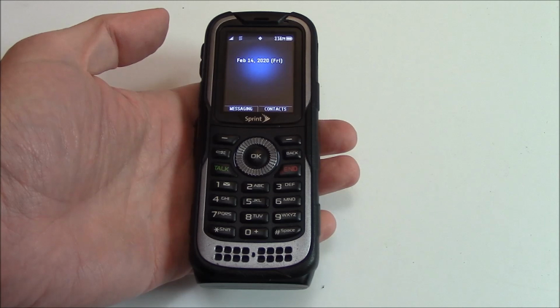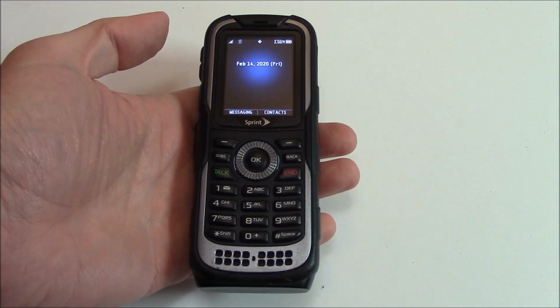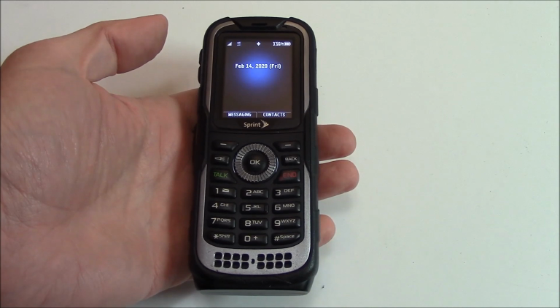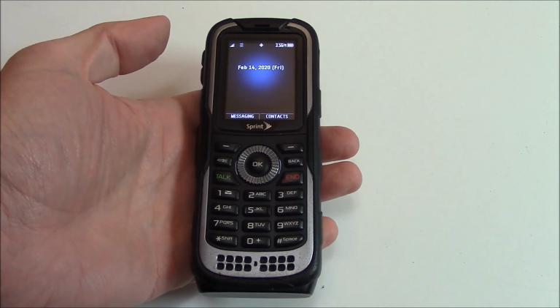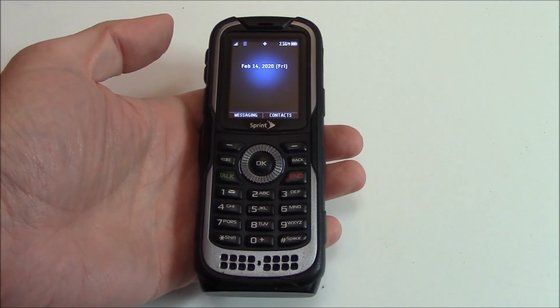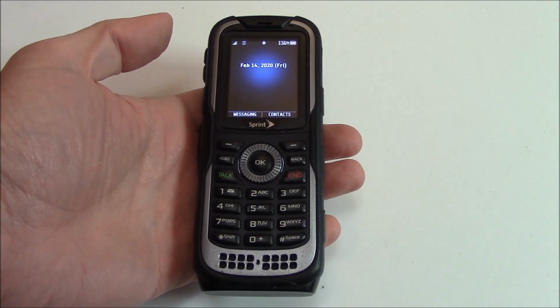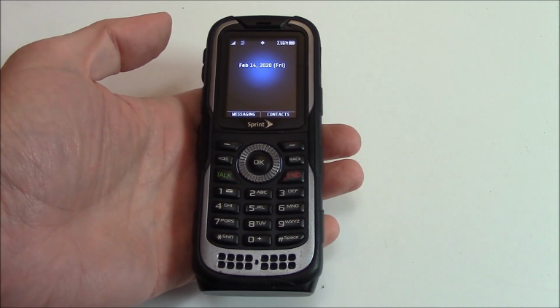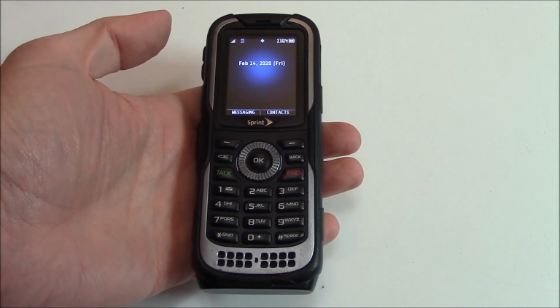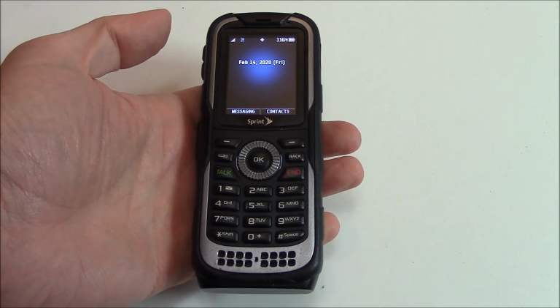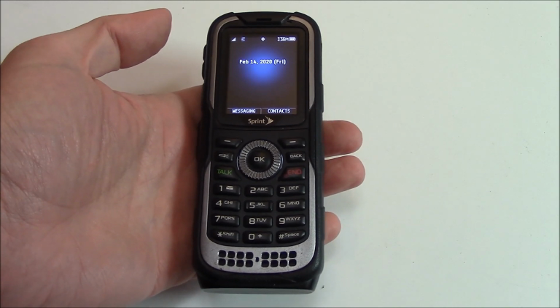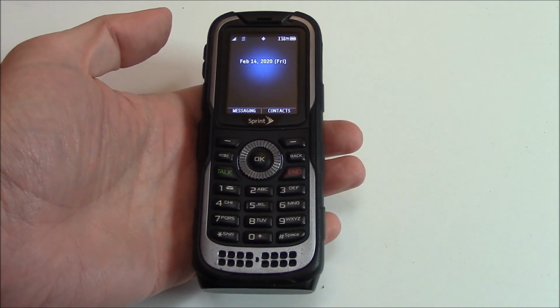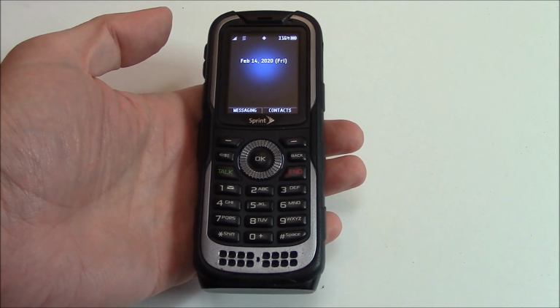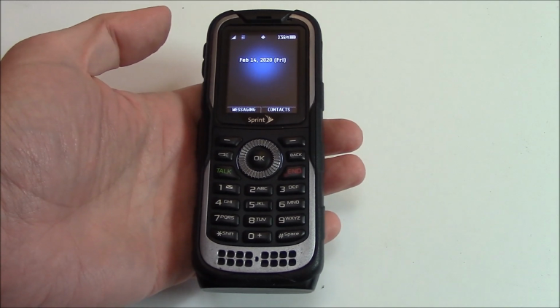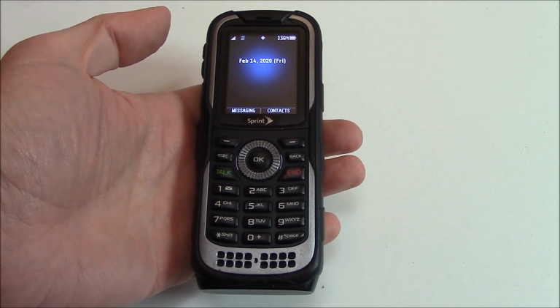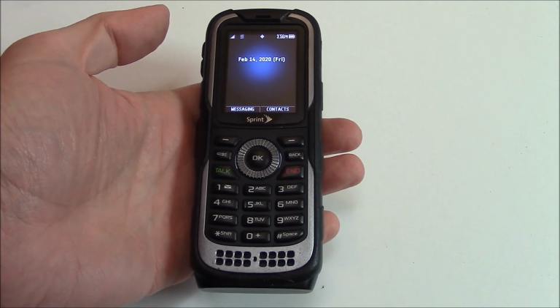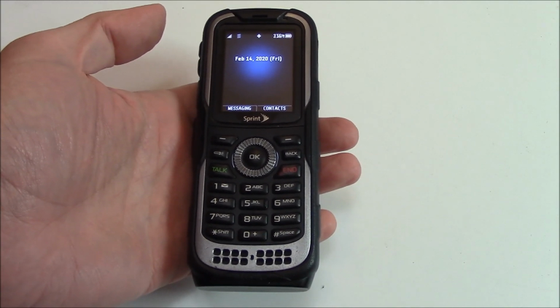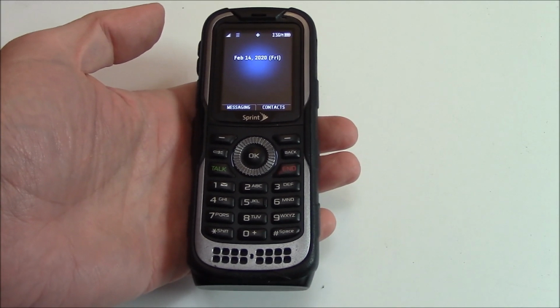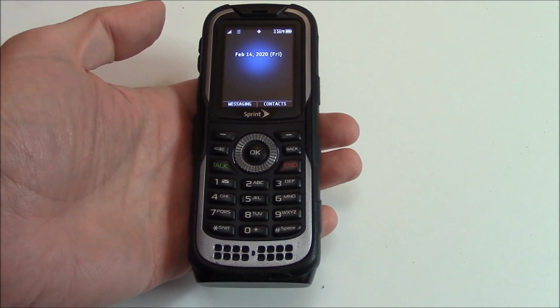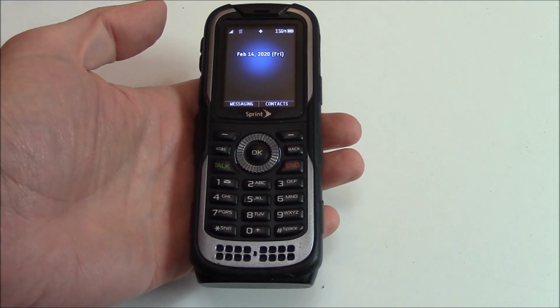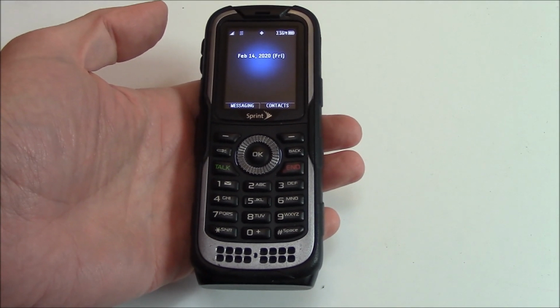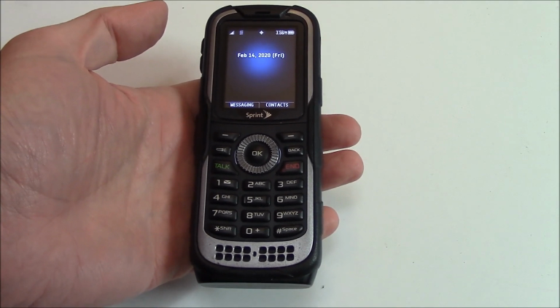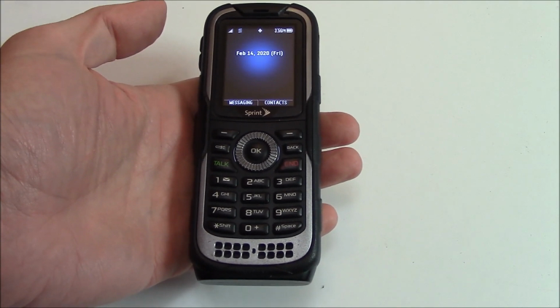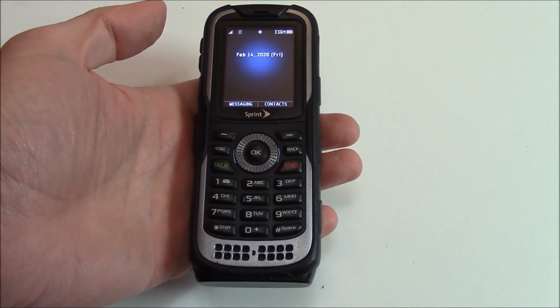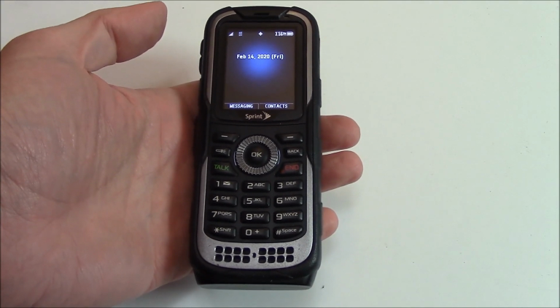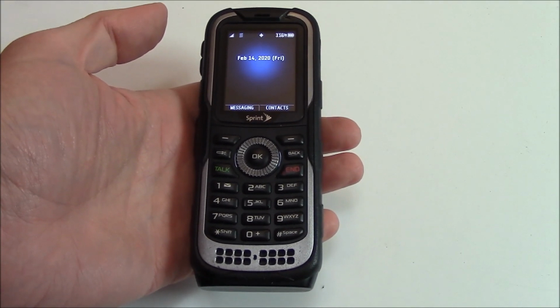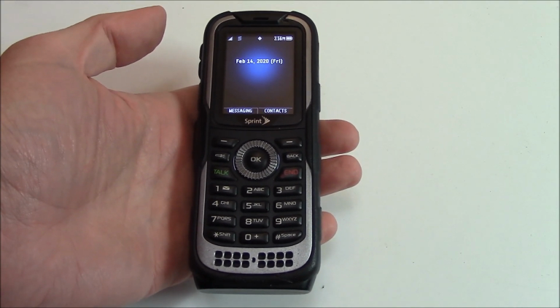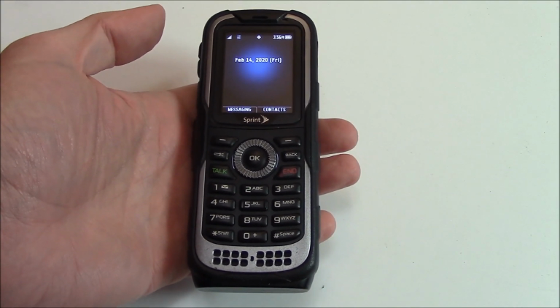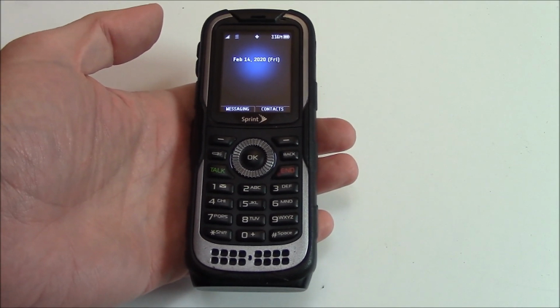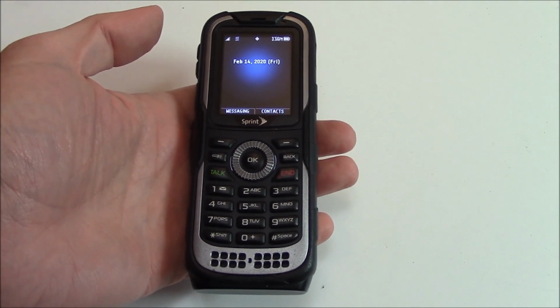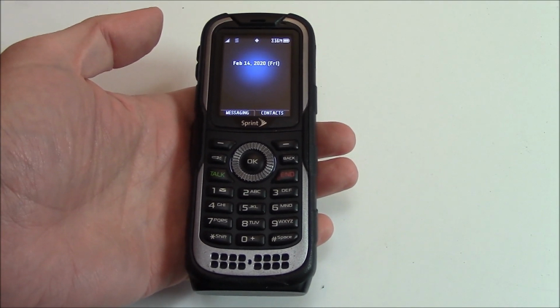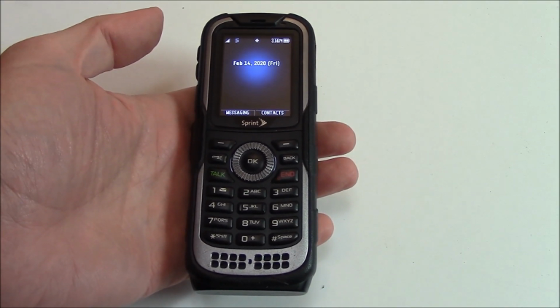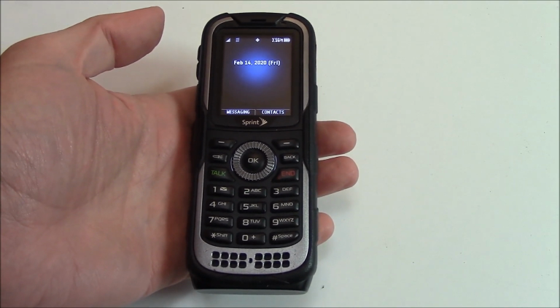In this tutorial I'm going to show you how to restore a Kyocera DuraPlus phone to factory settings.